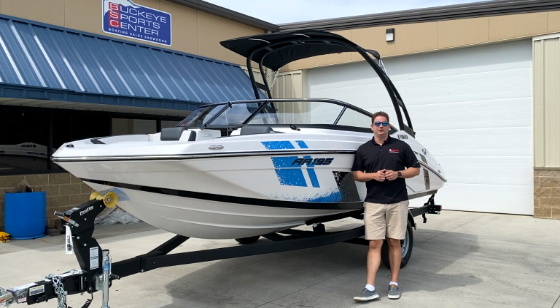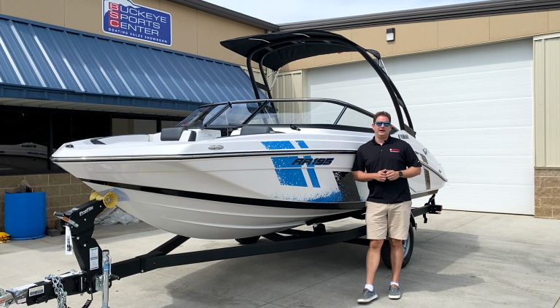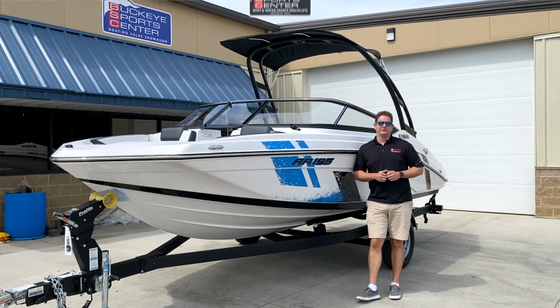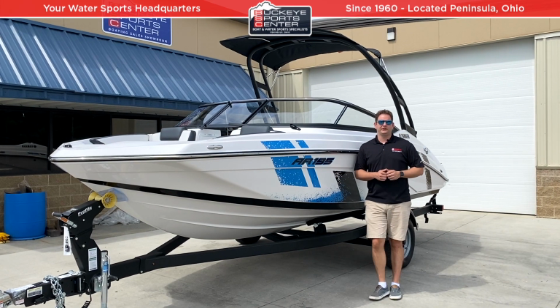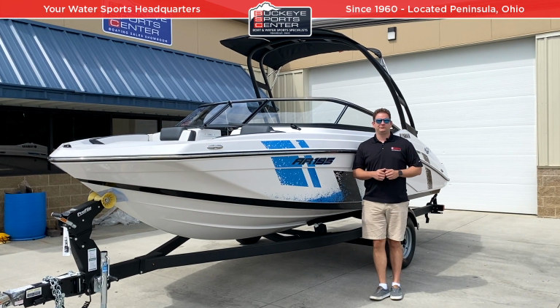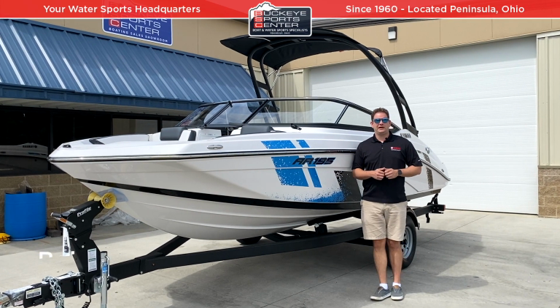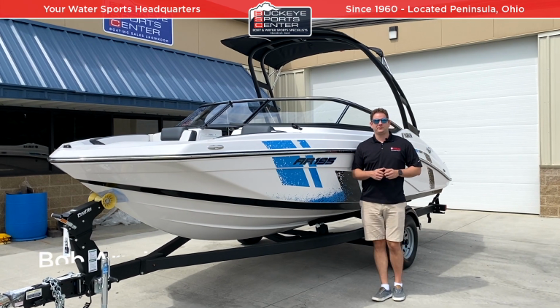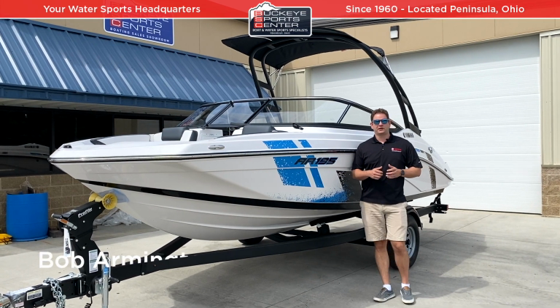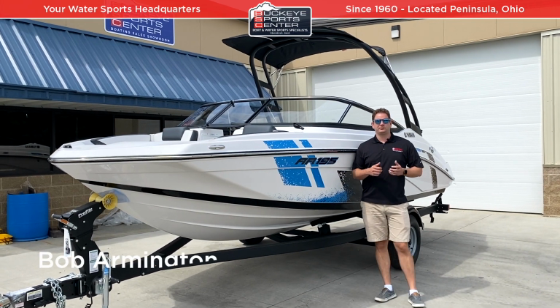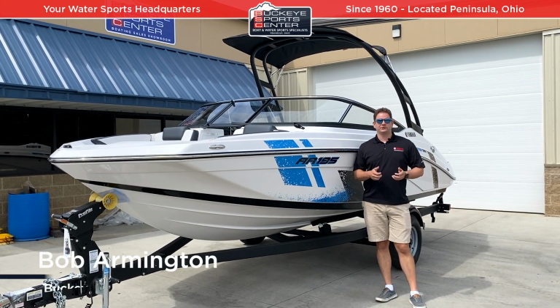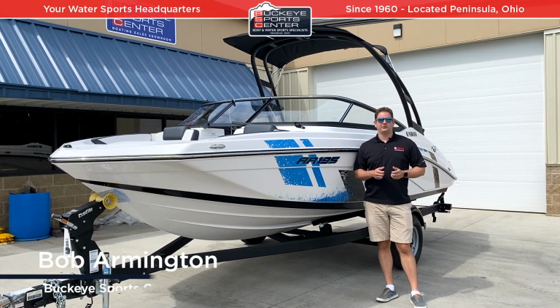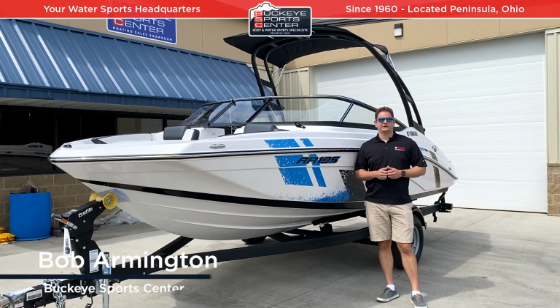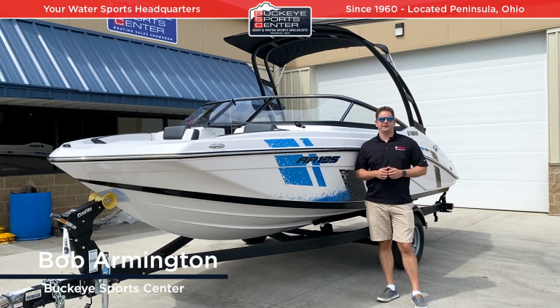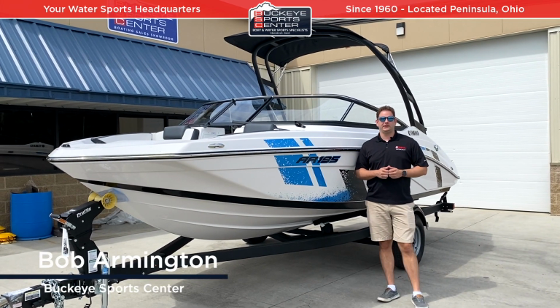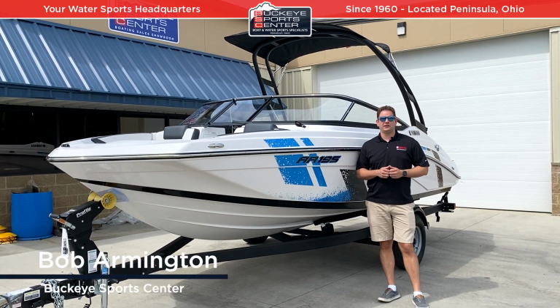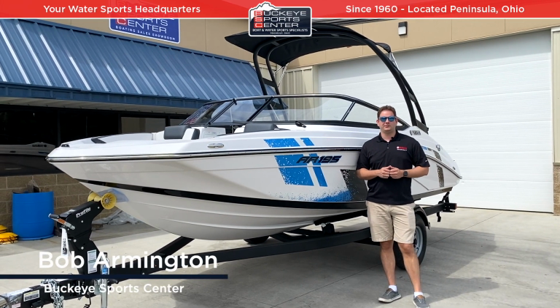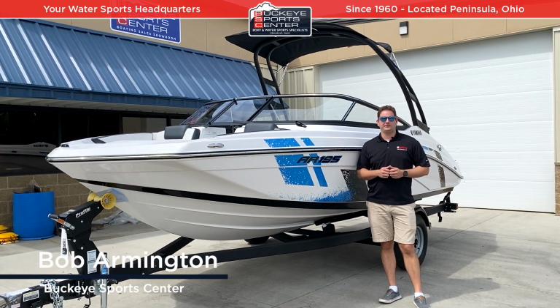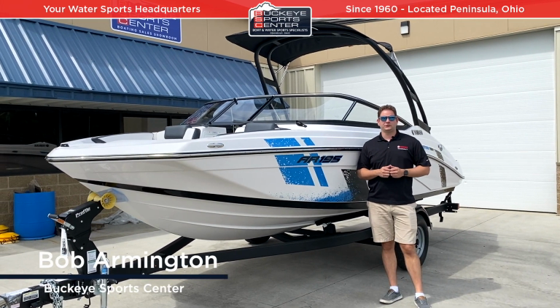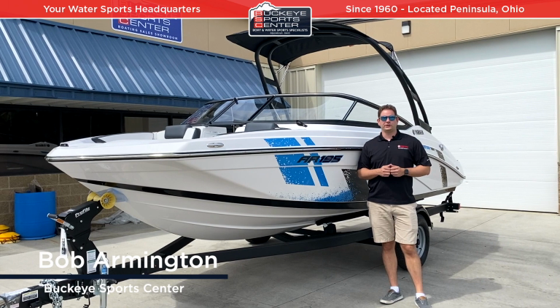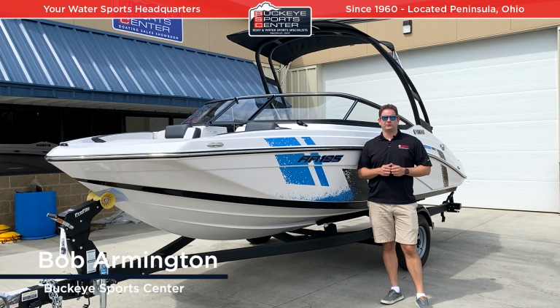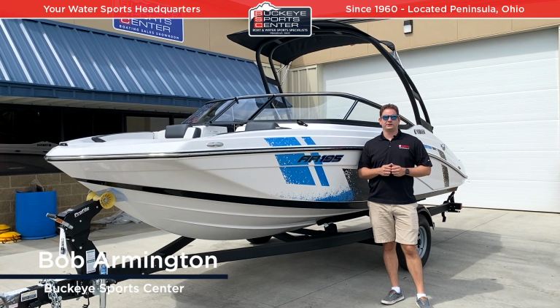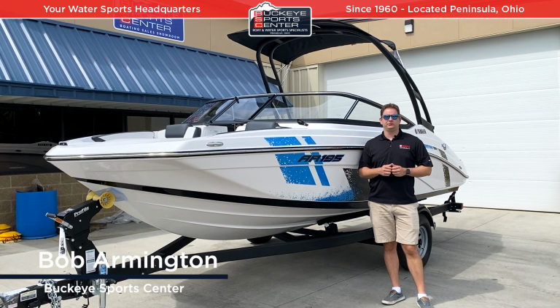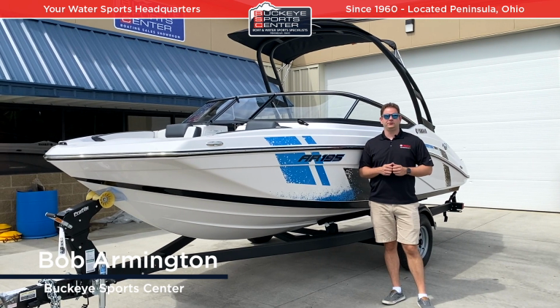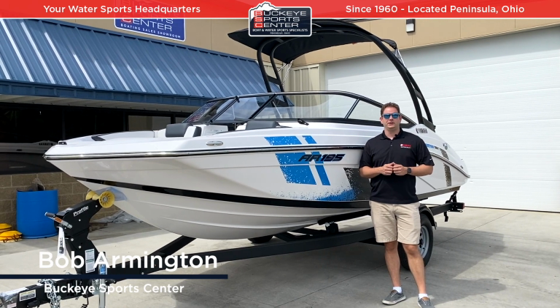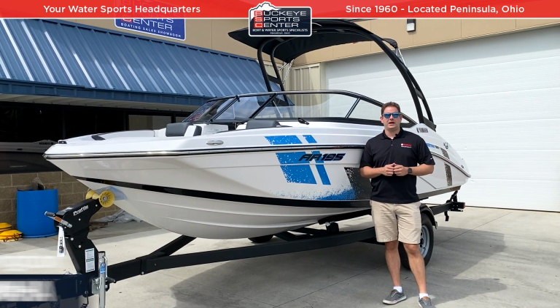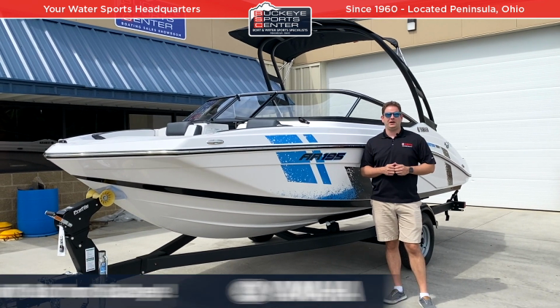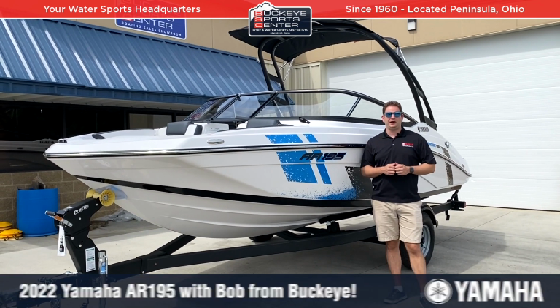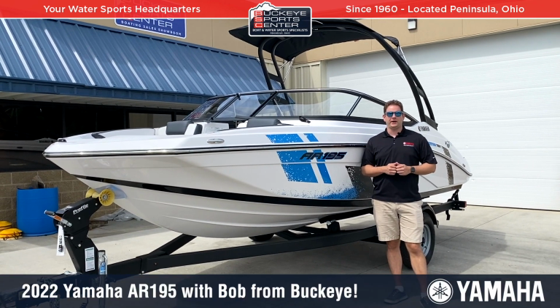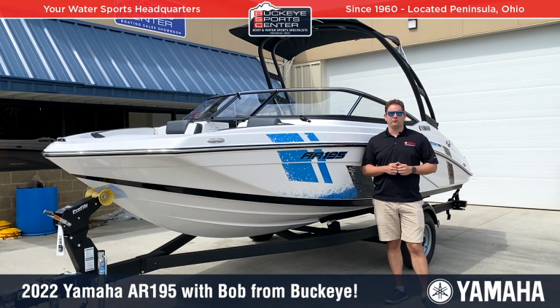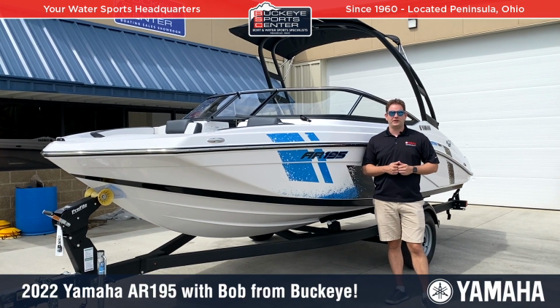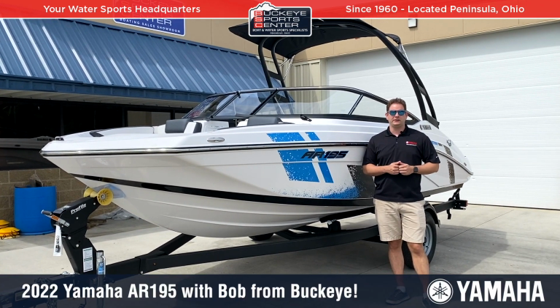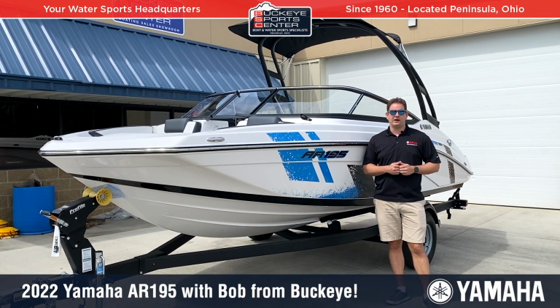Hi everybody, this is Bob from Buckeye Sports Center. I'm excited today to talk about the 2022 Yamaha AR195.